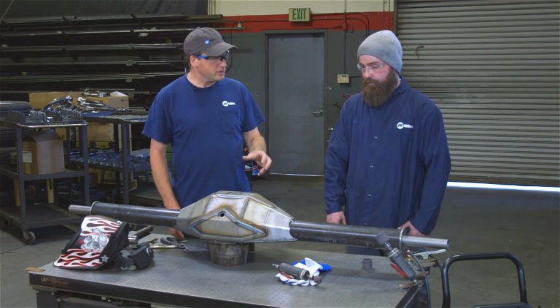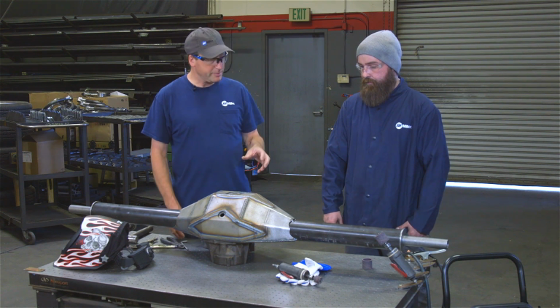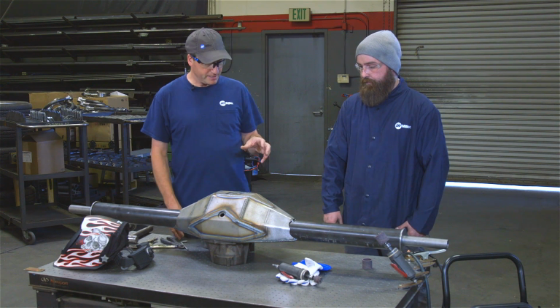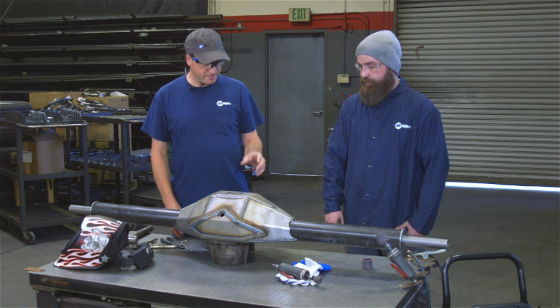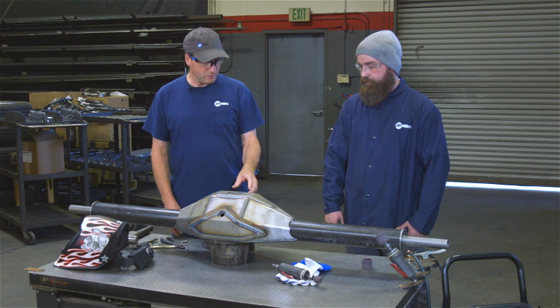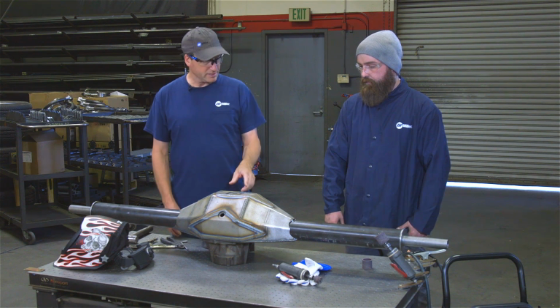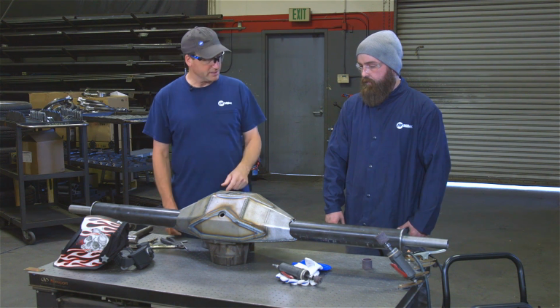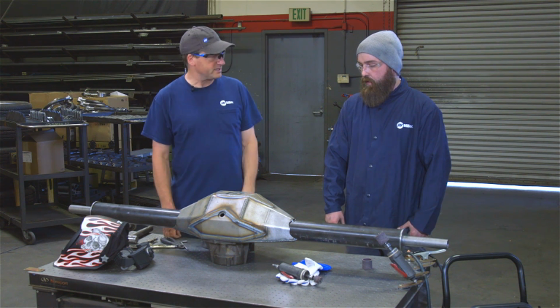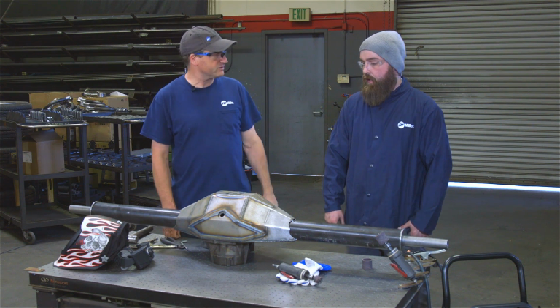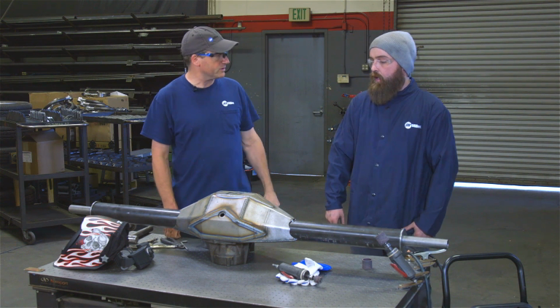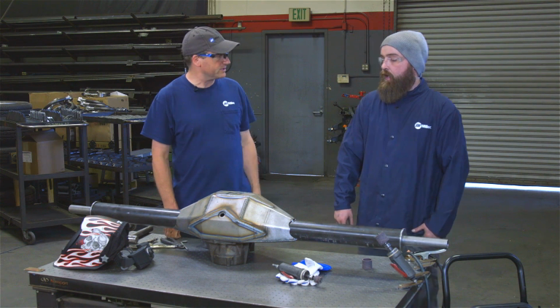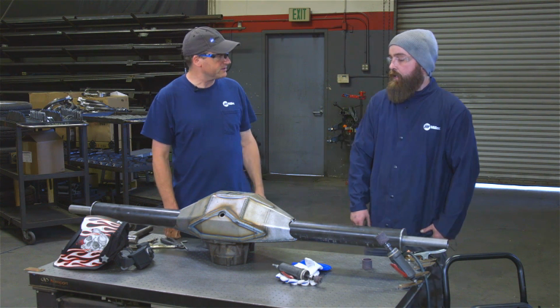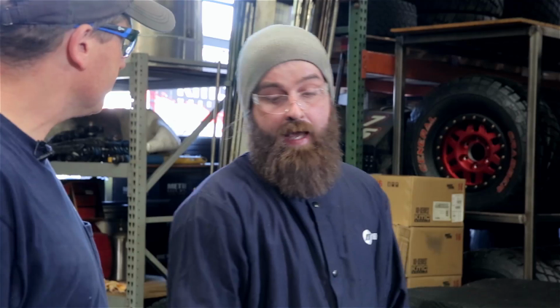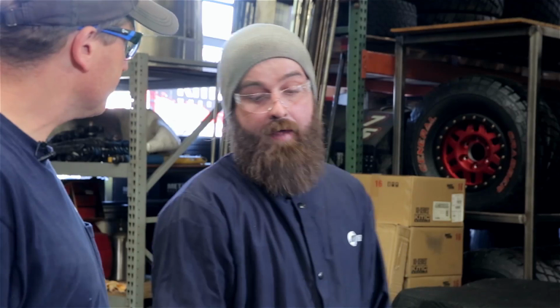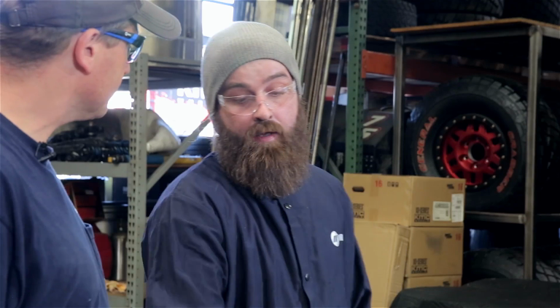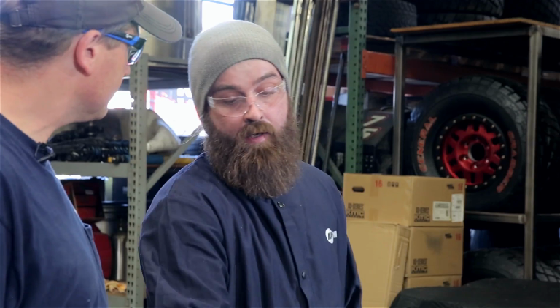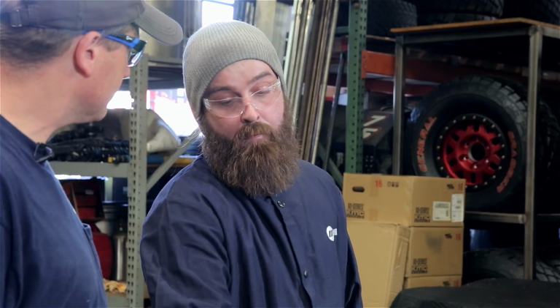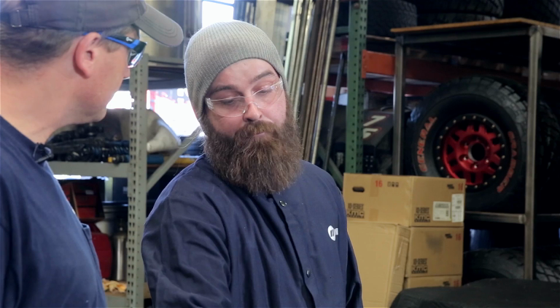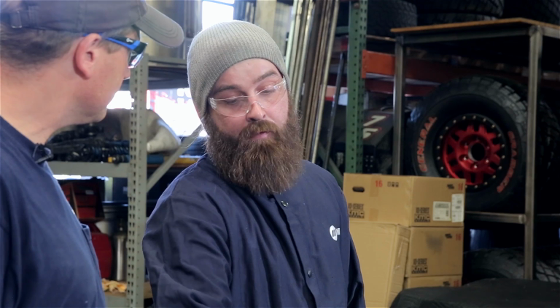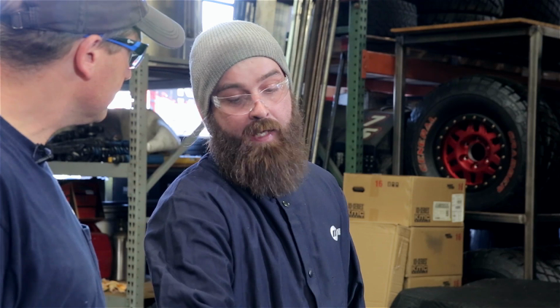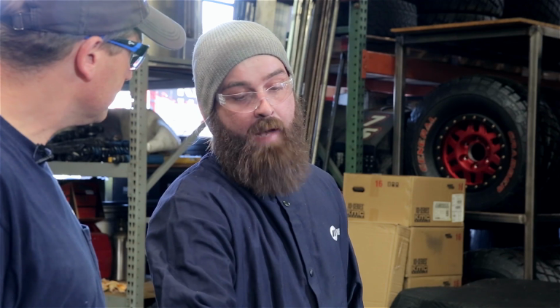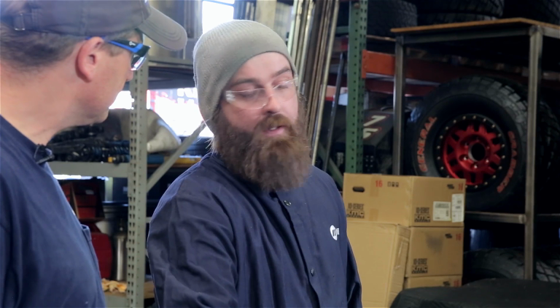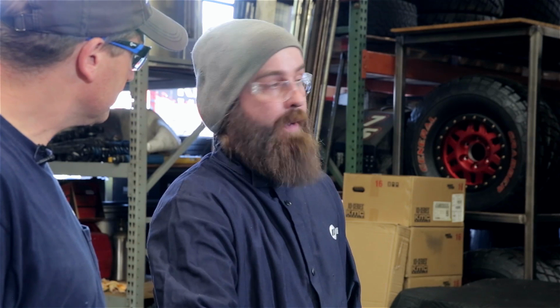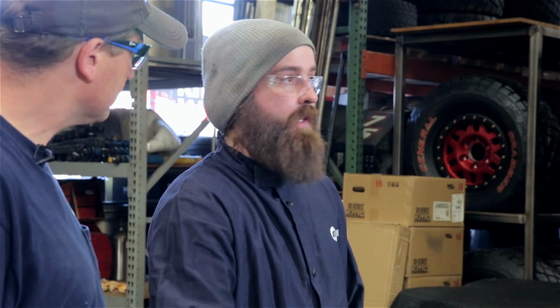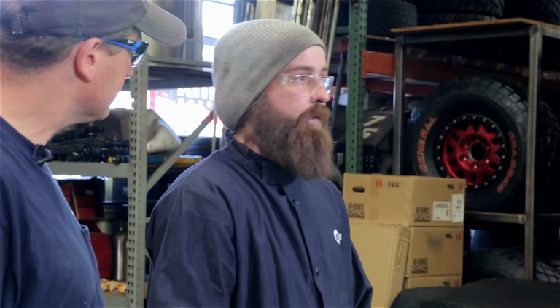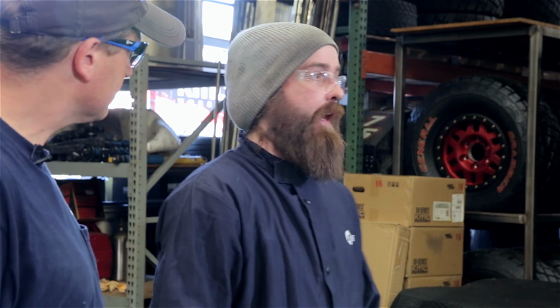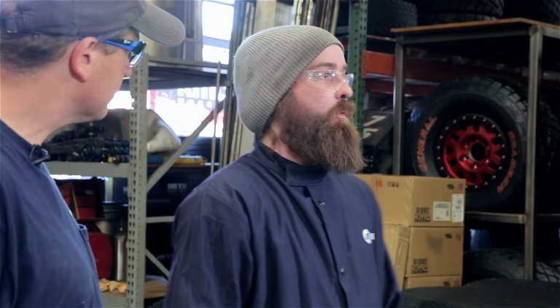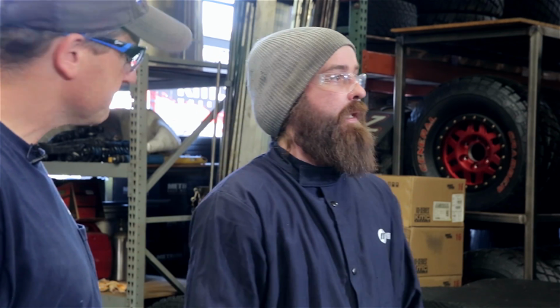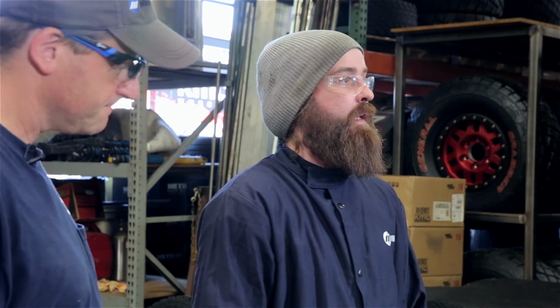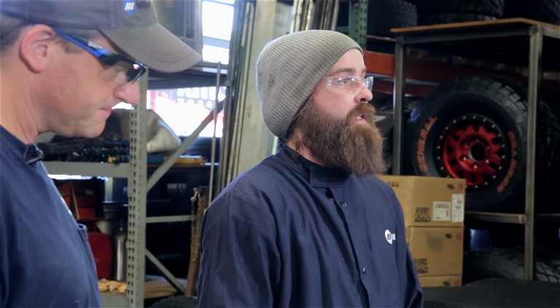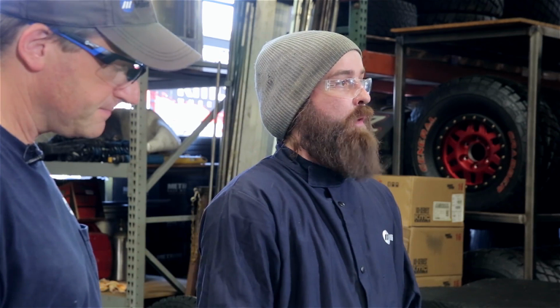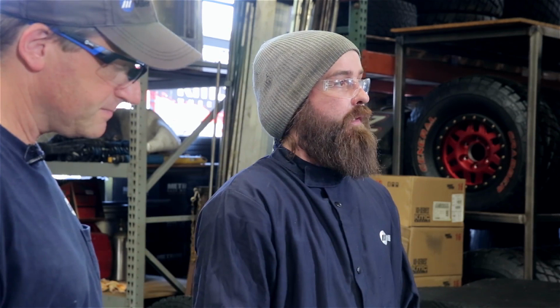Is there going to be any TIG welding done on this rear end? Yes — the filler cap in the back of the rear end will be TIG welded.